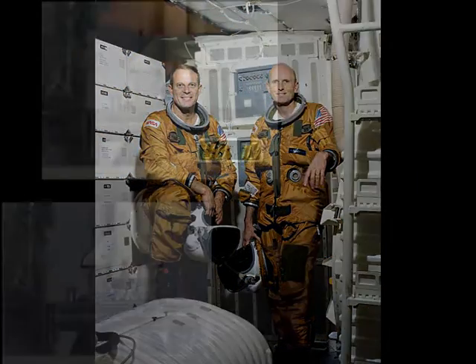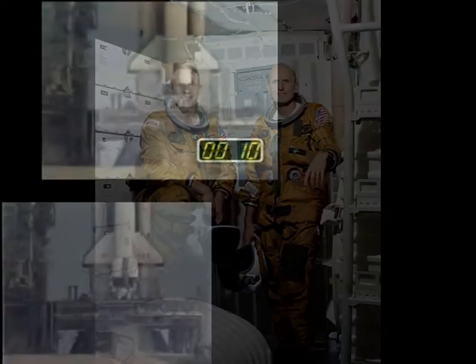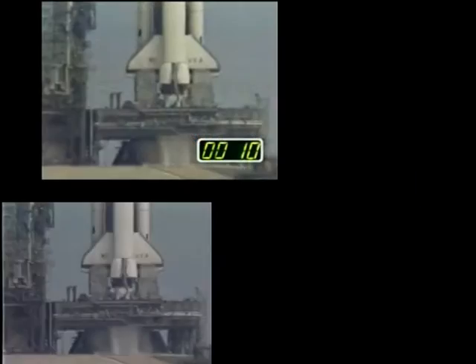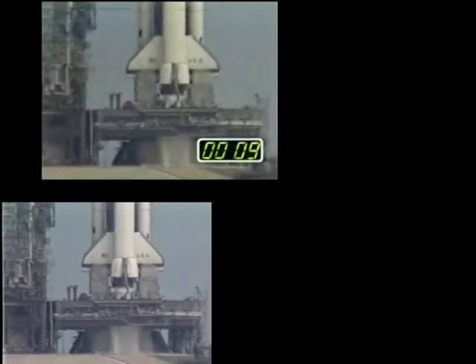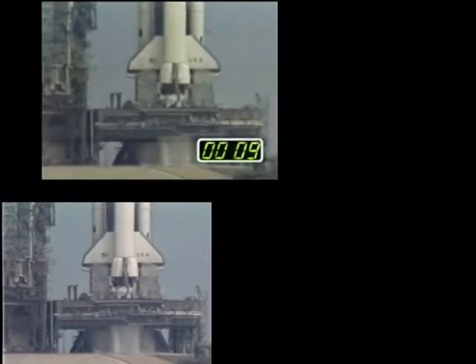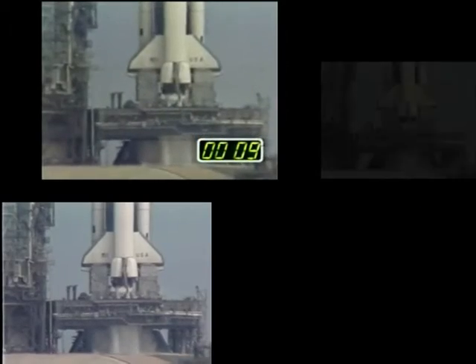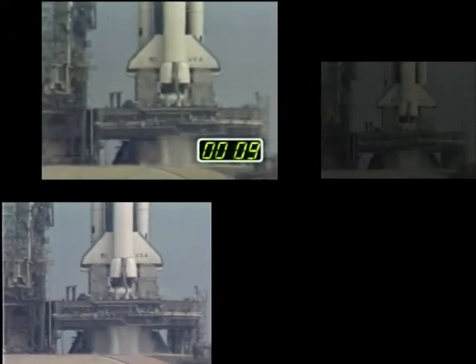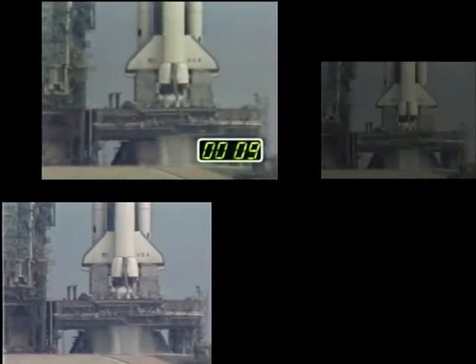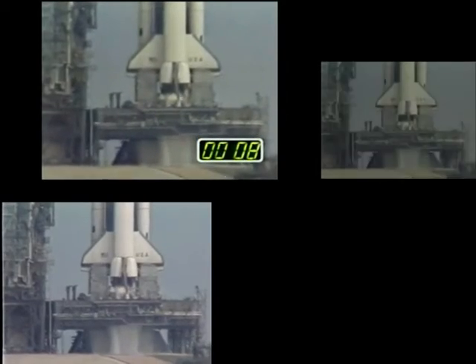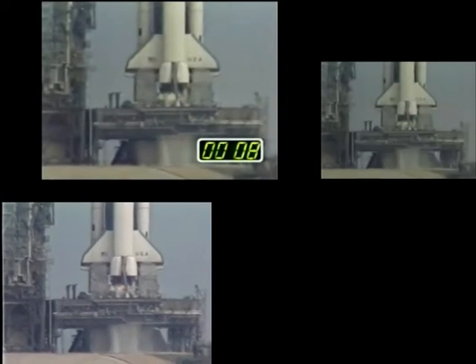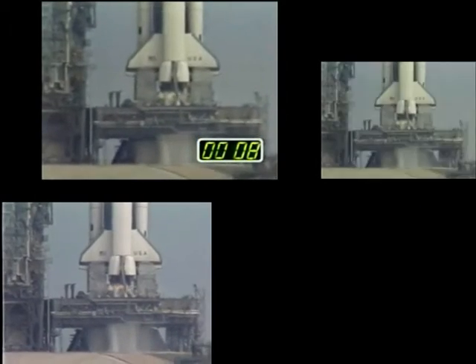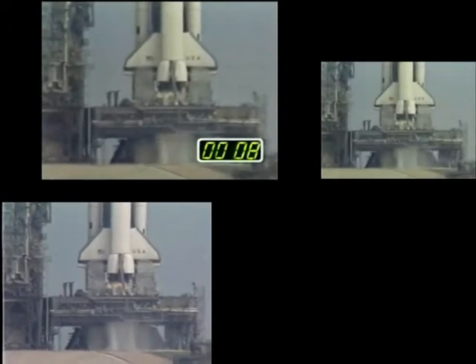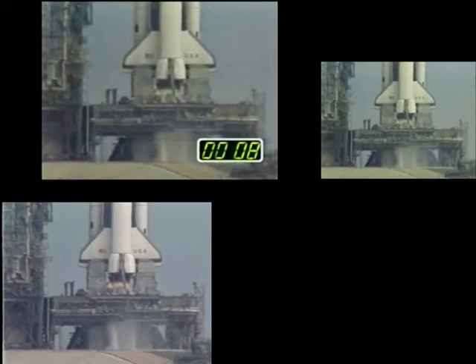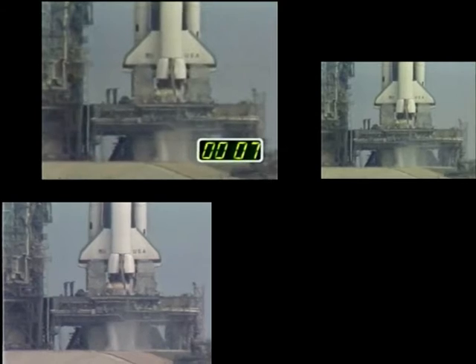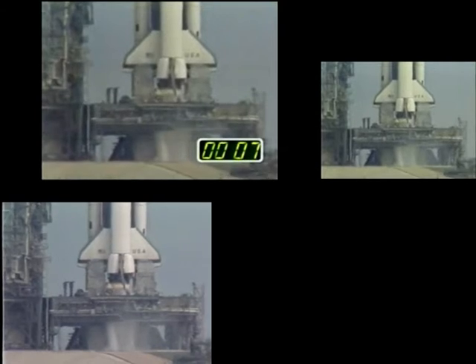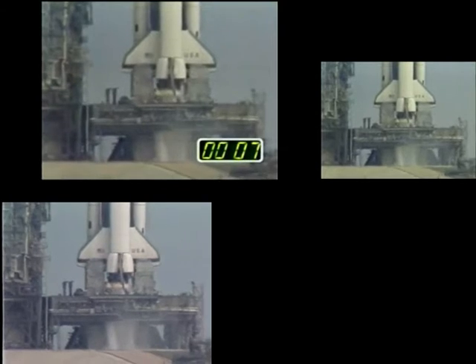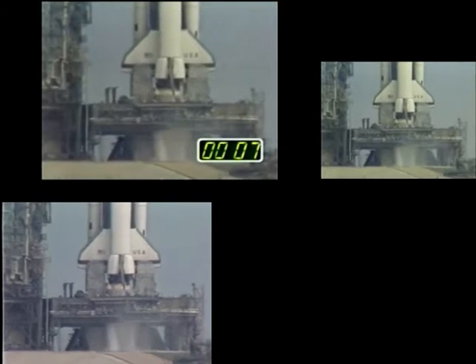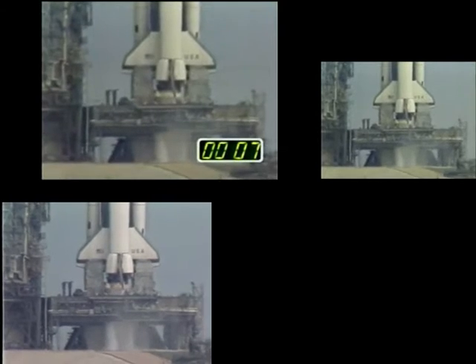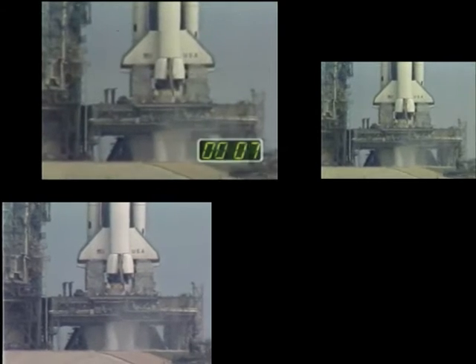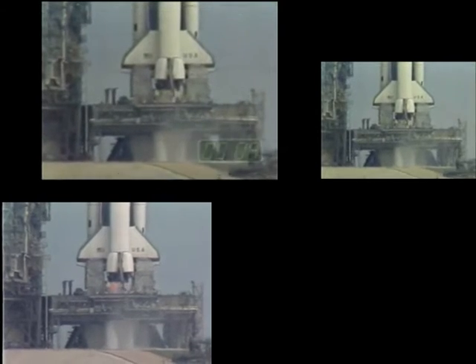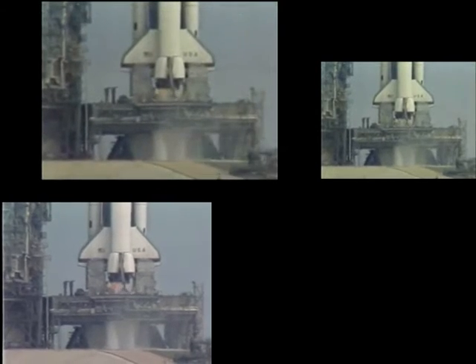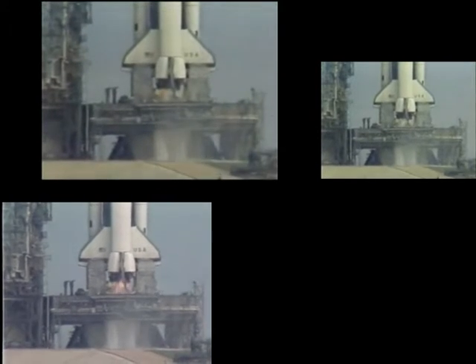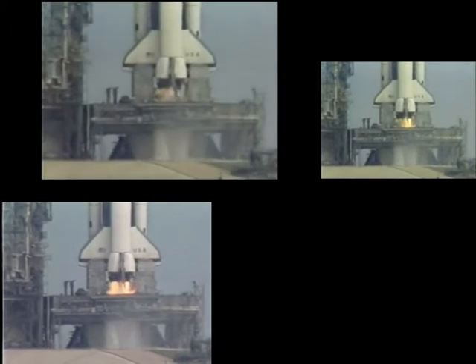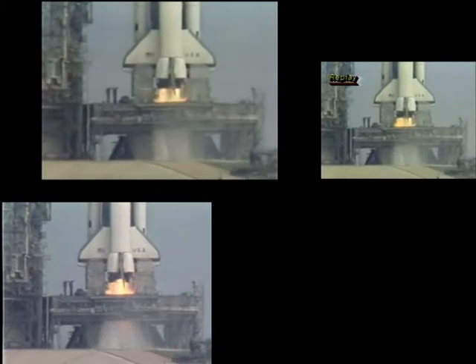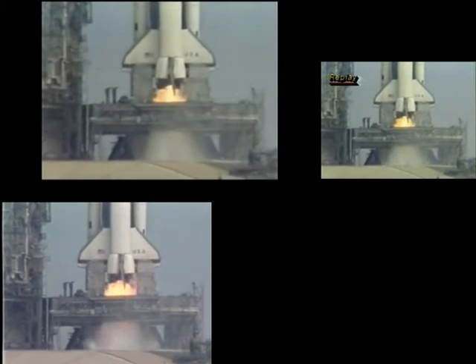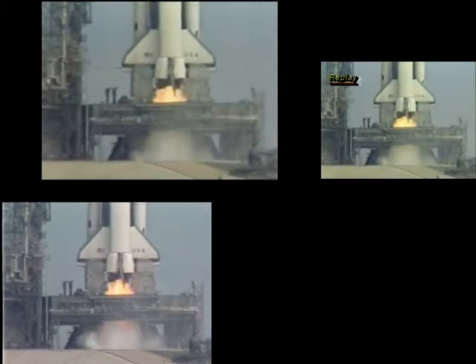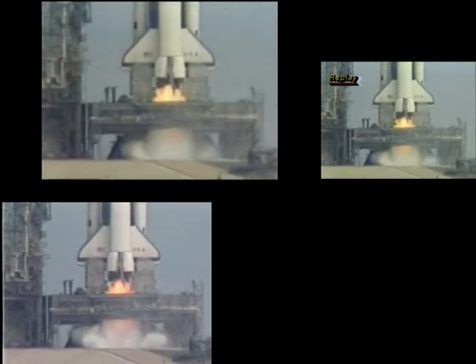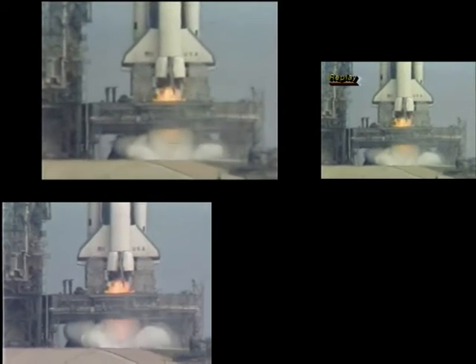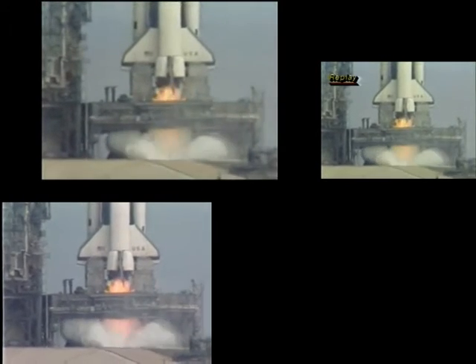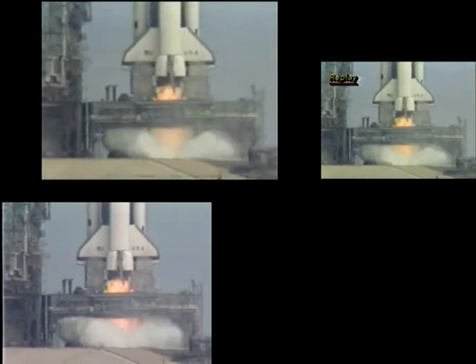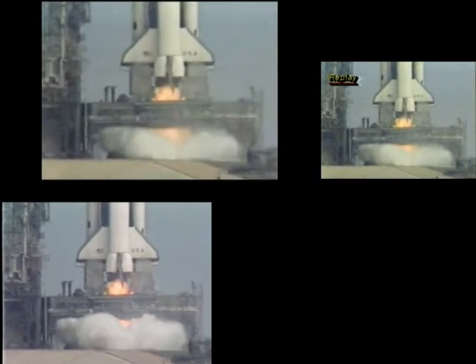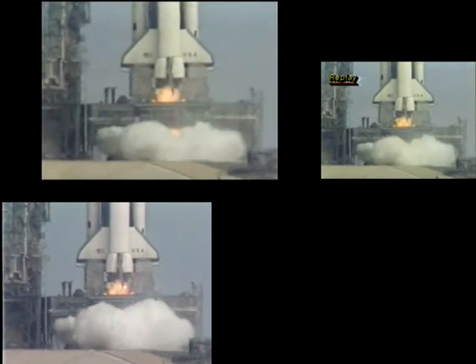We are closed for main engine ignition. 8, 7, 6, we have main engine ignition.